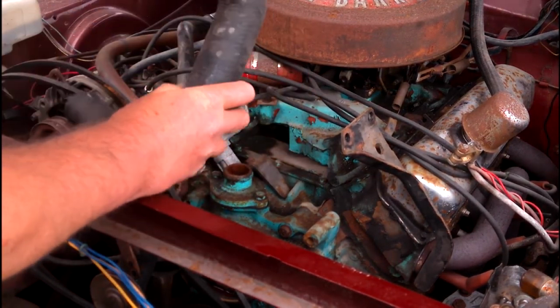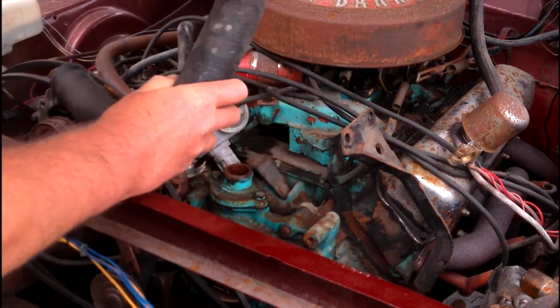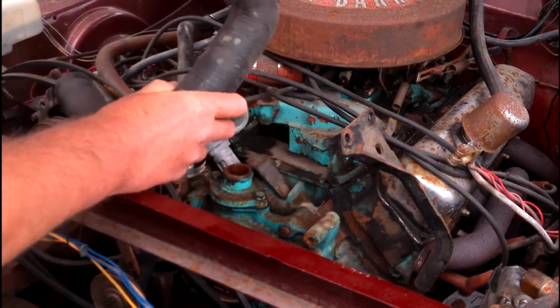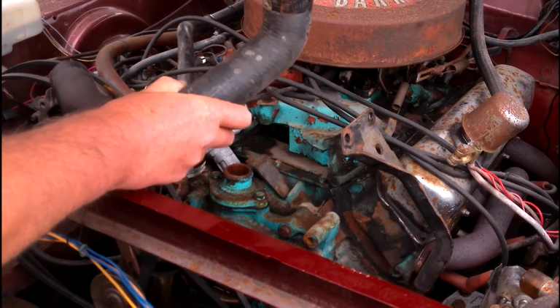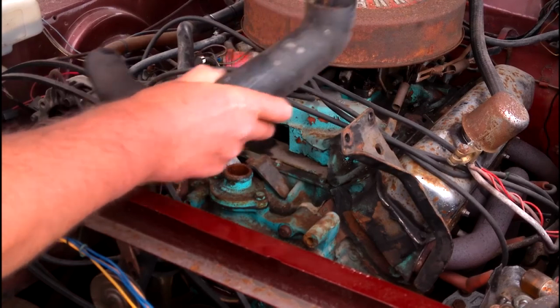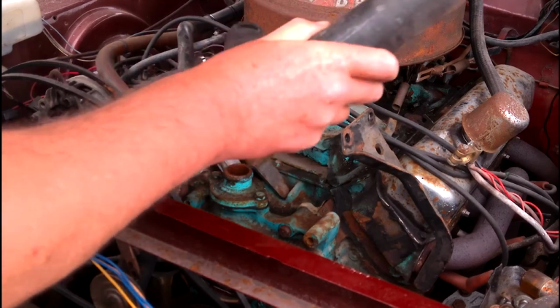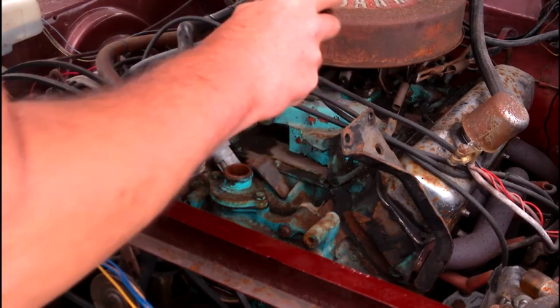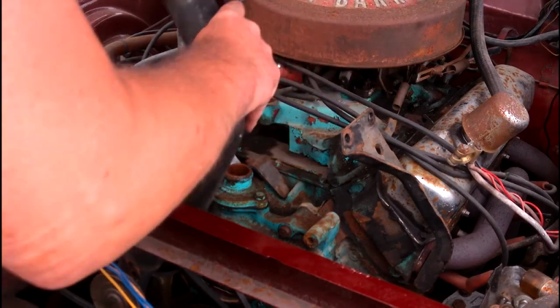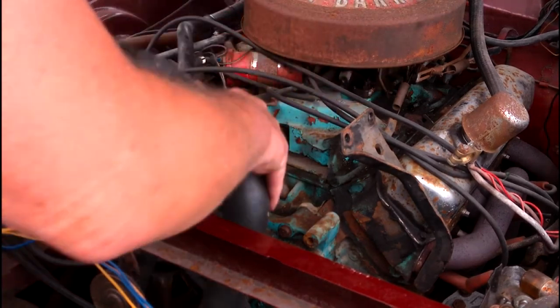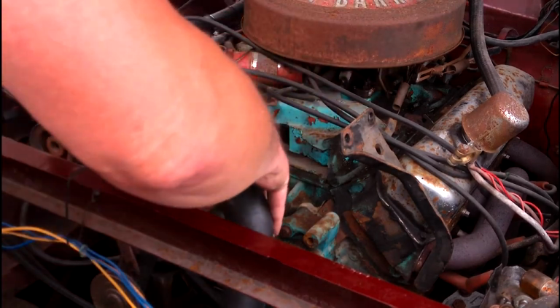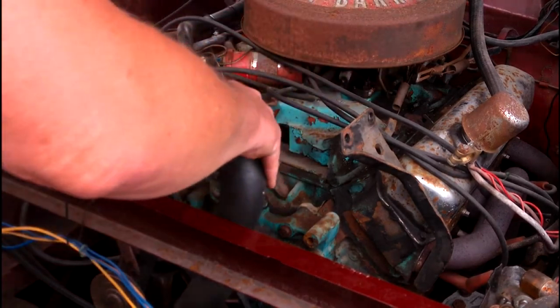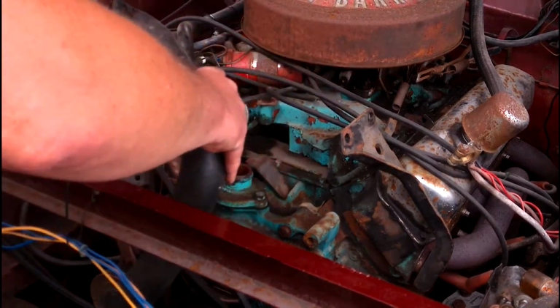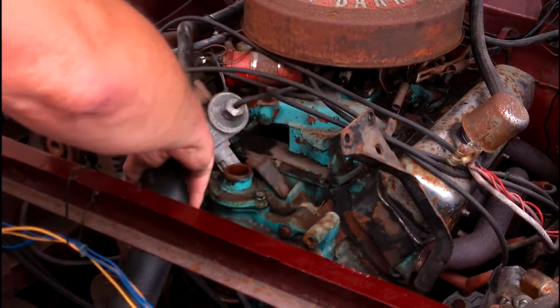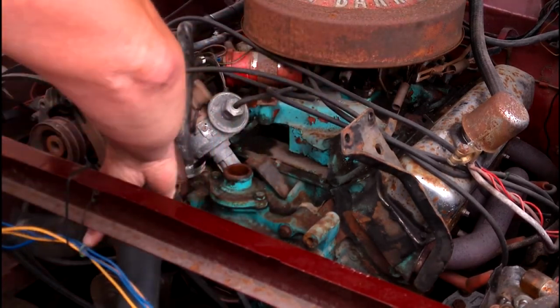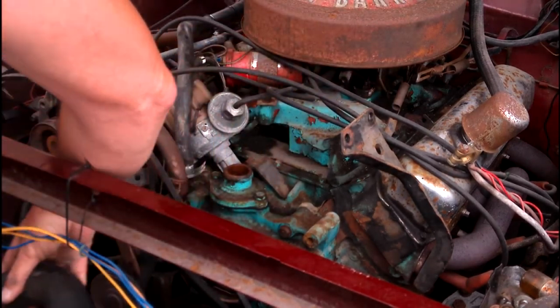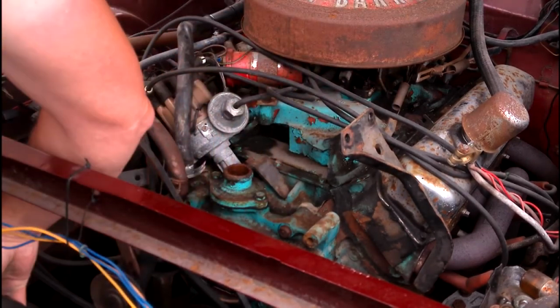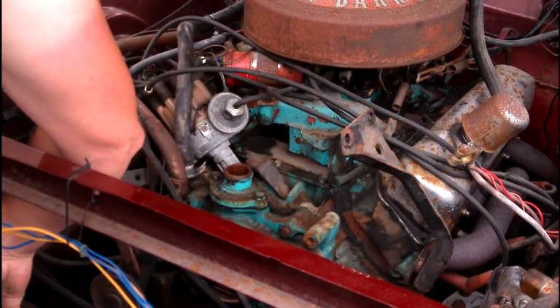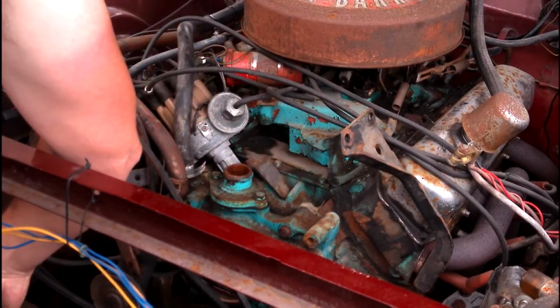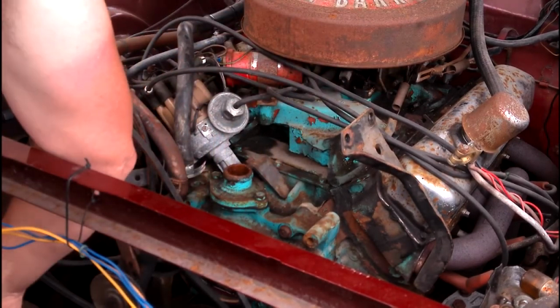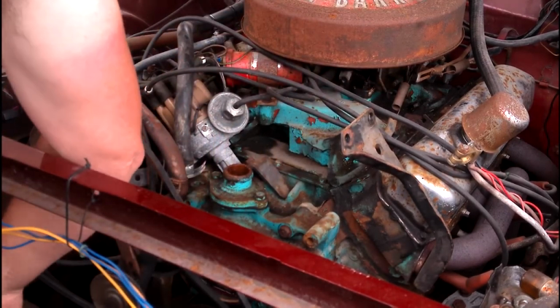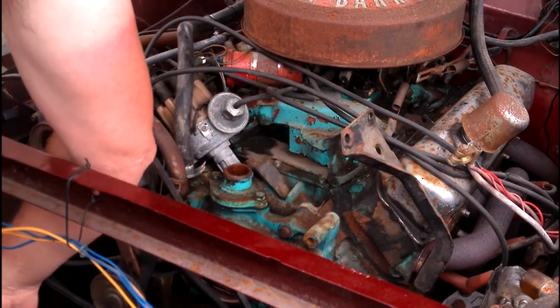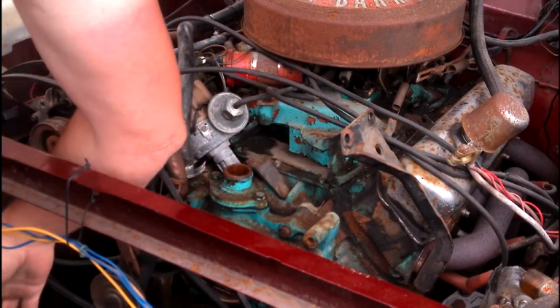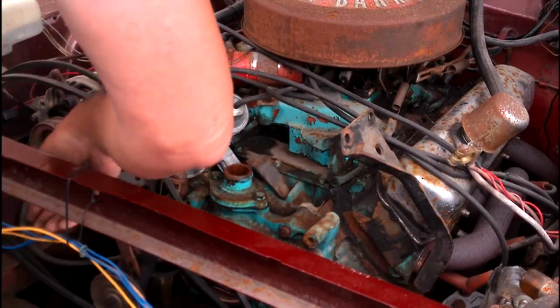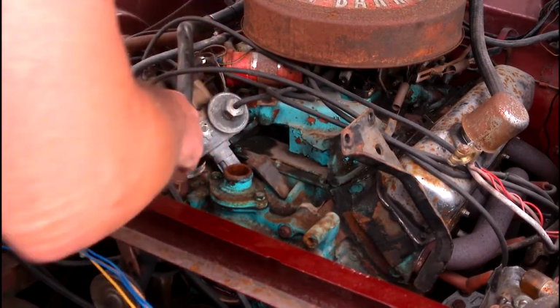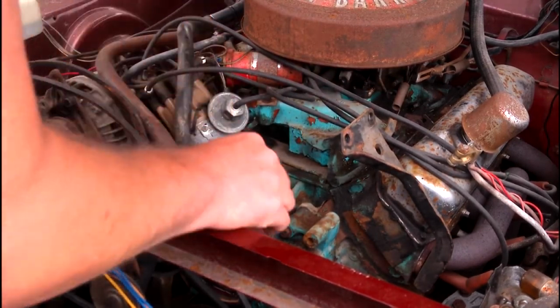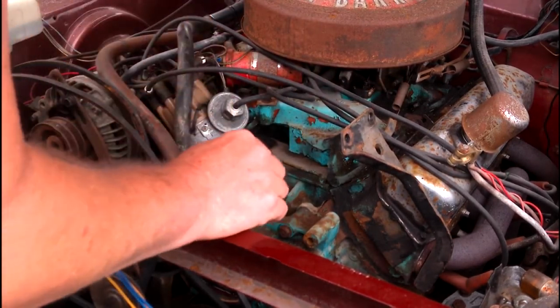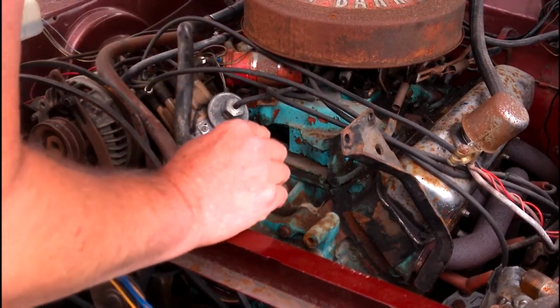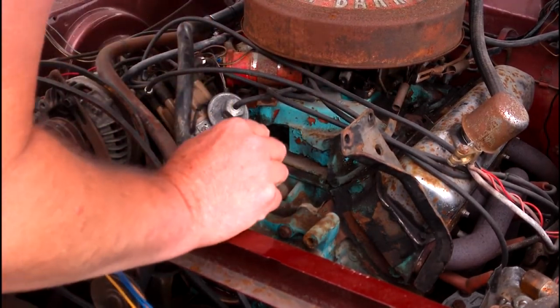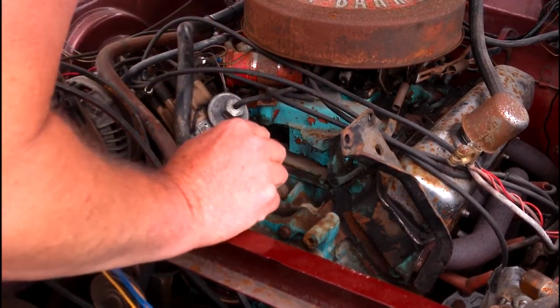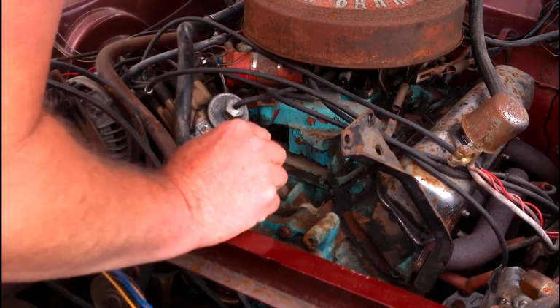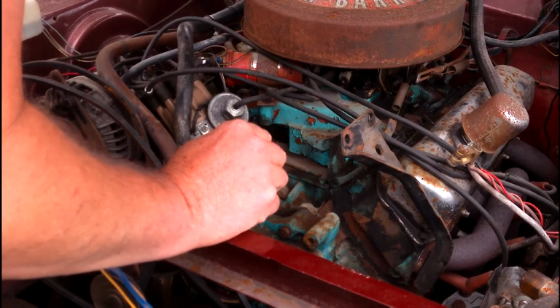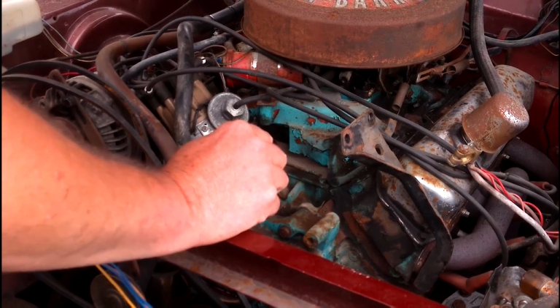There we are, that's the top radiator hose off. And then there's just a thermostat housing to take off.